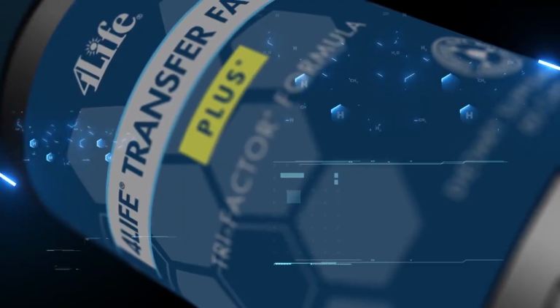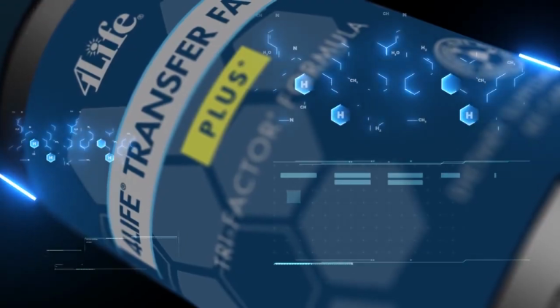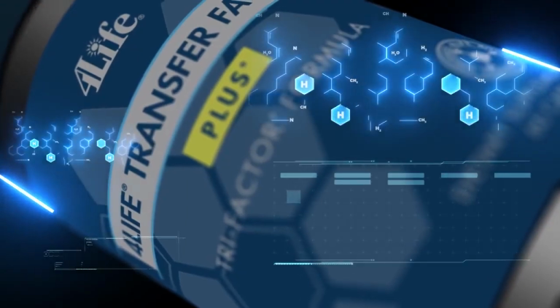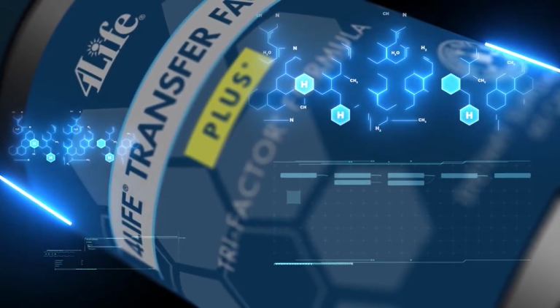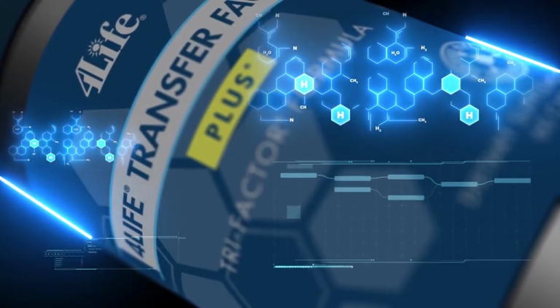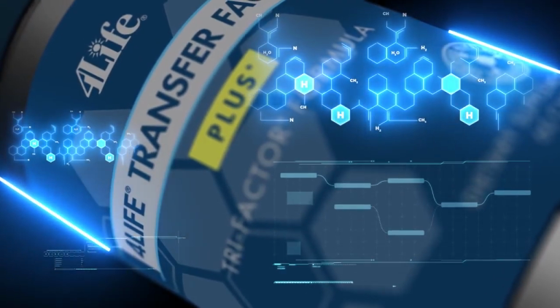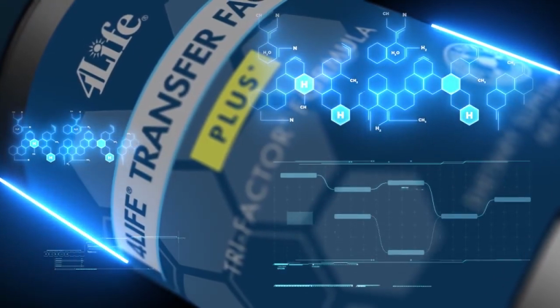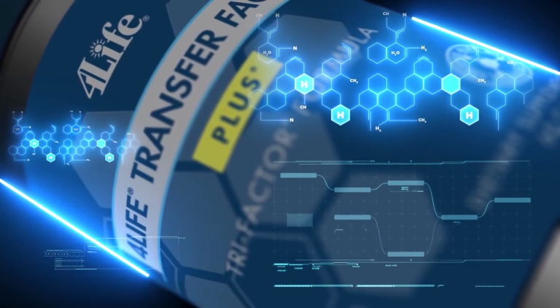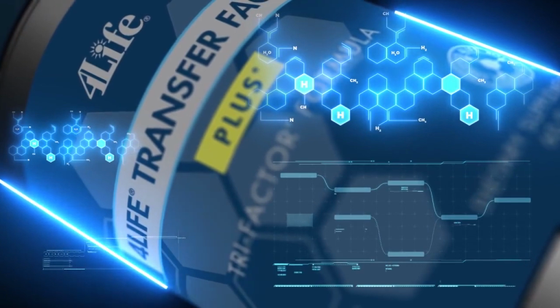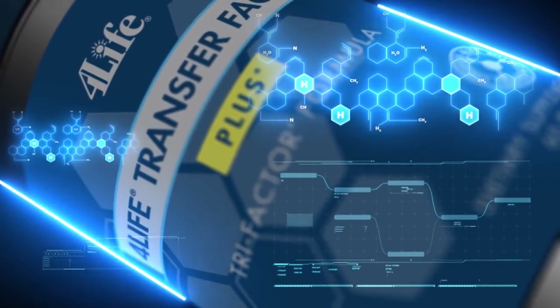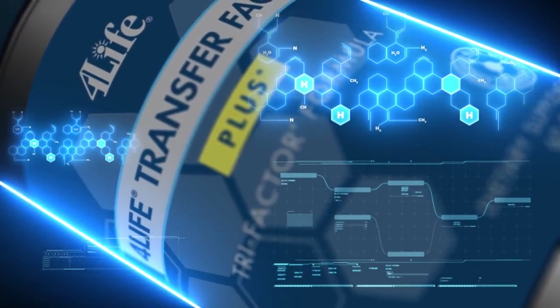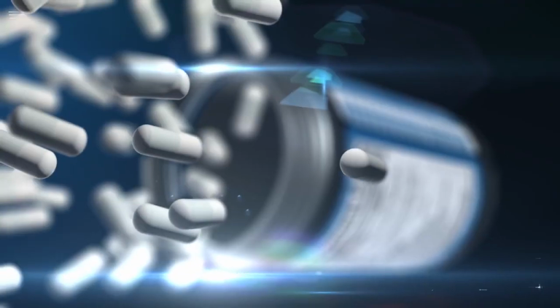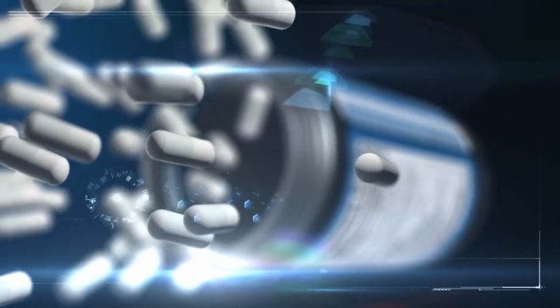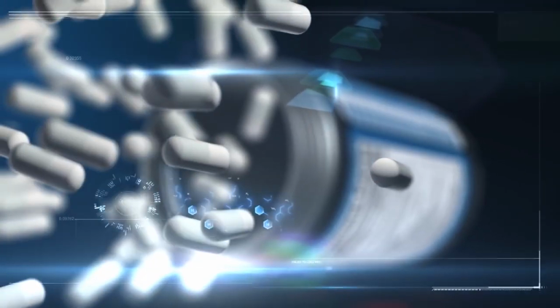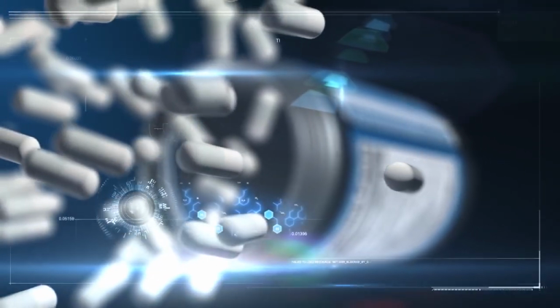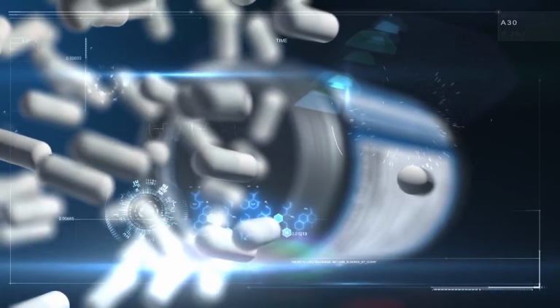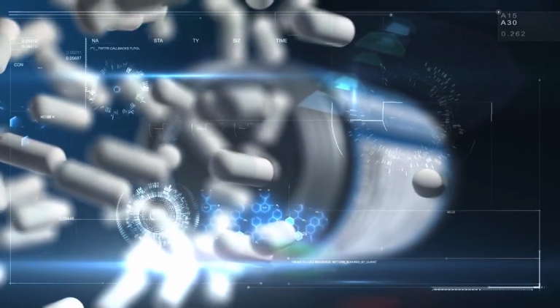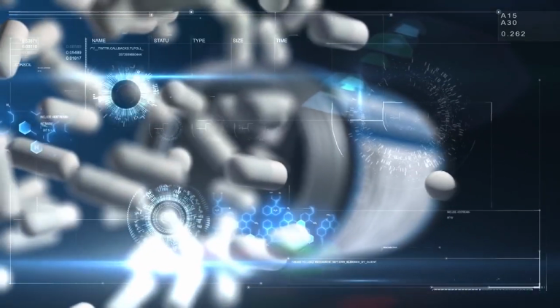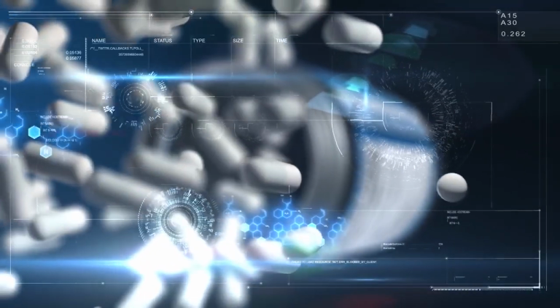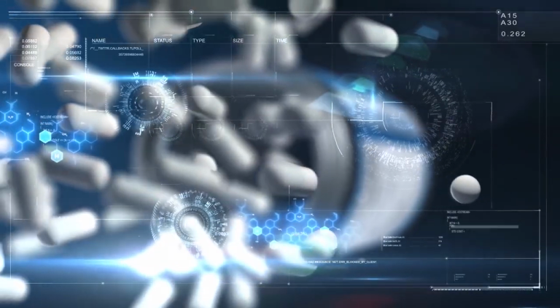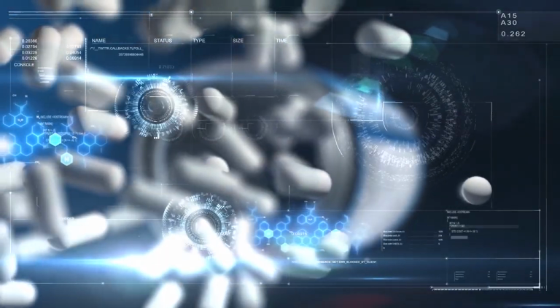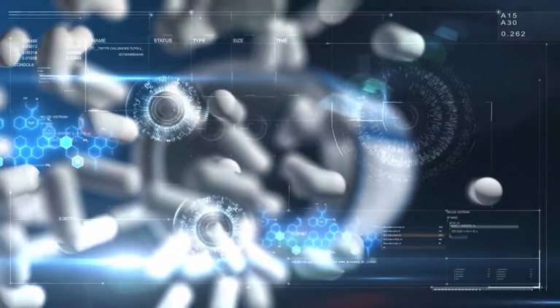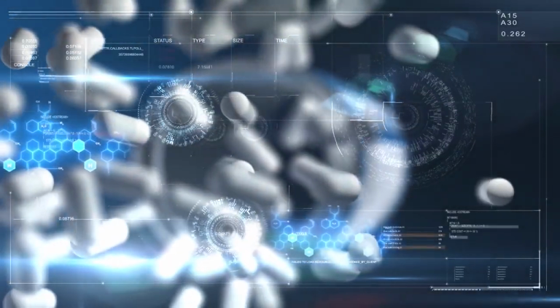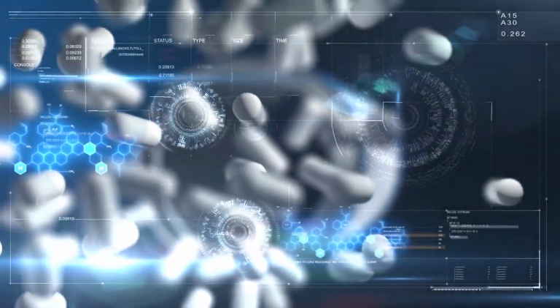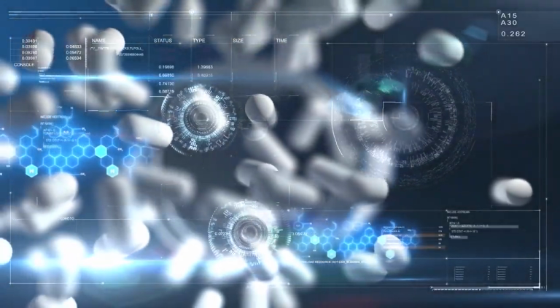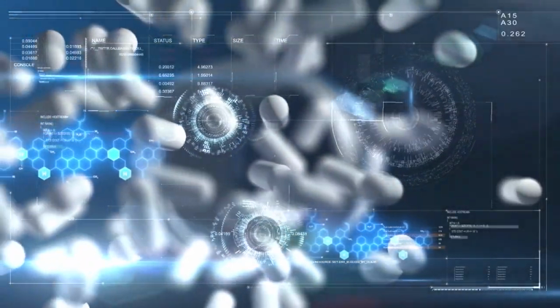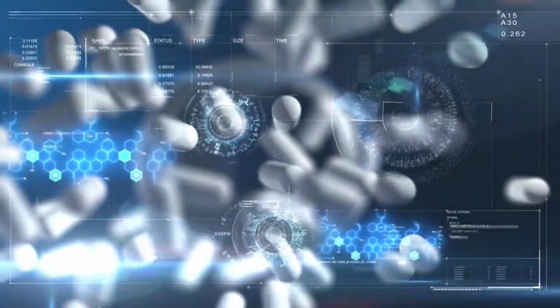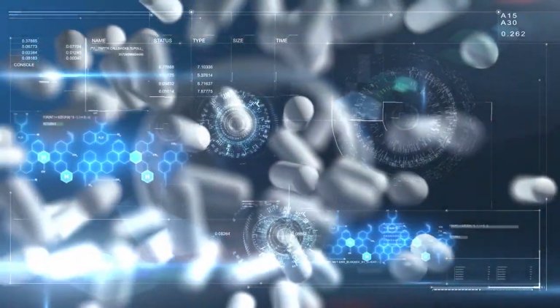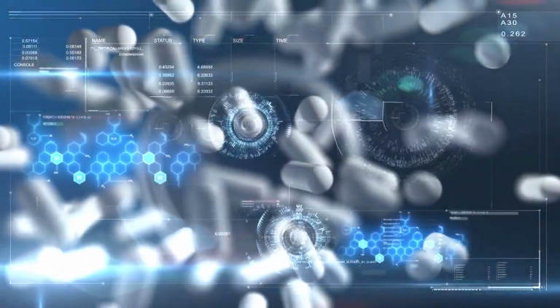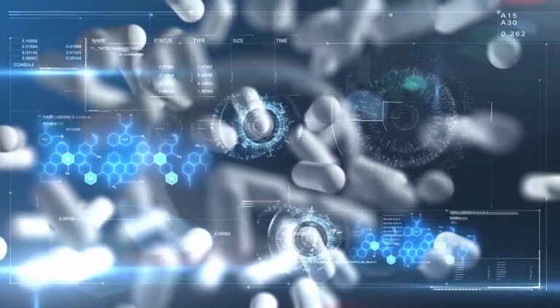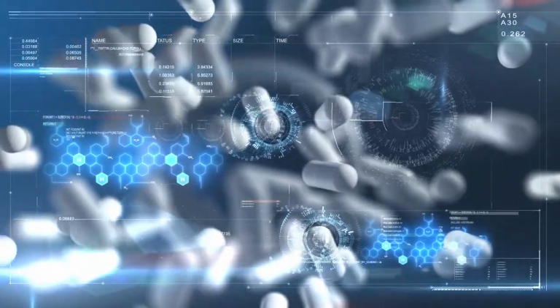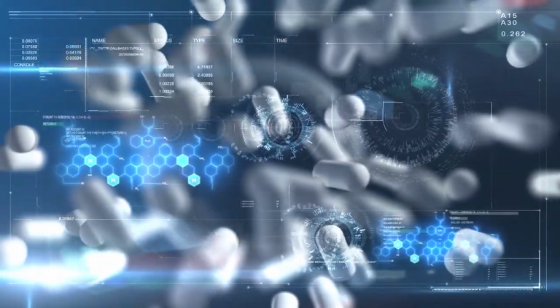Transfer Factor molecules work with your body to transfer immune wisdom from nature directly to you. They're unlike anything else on the market today.